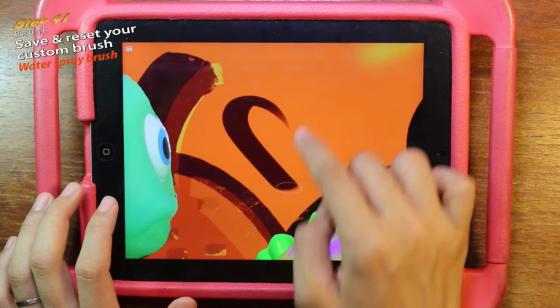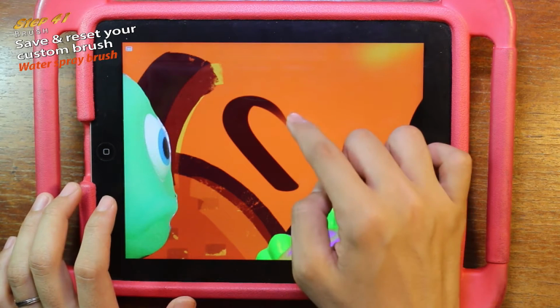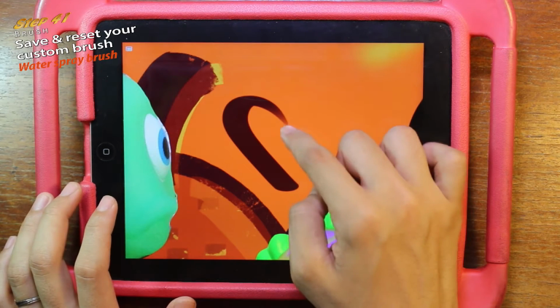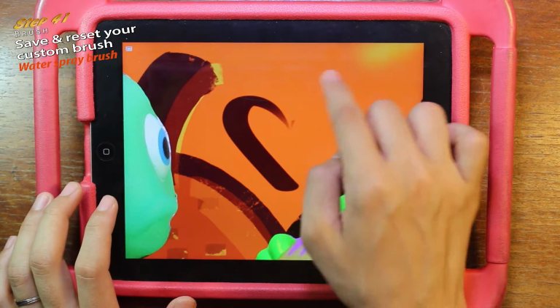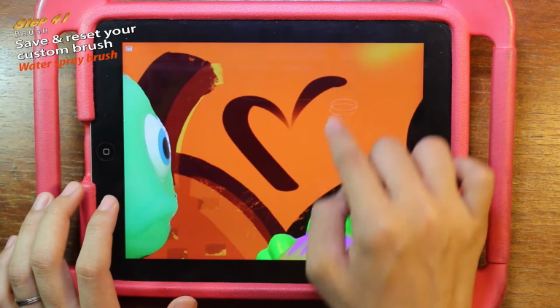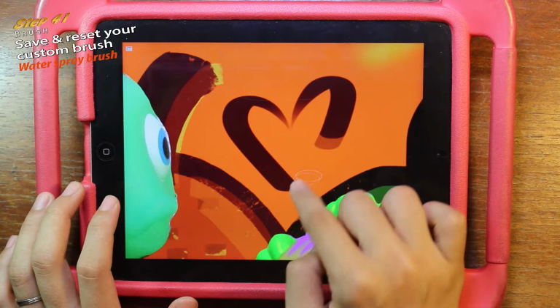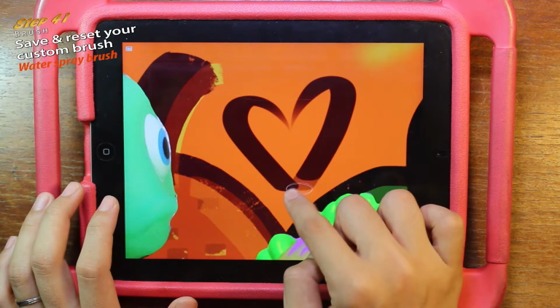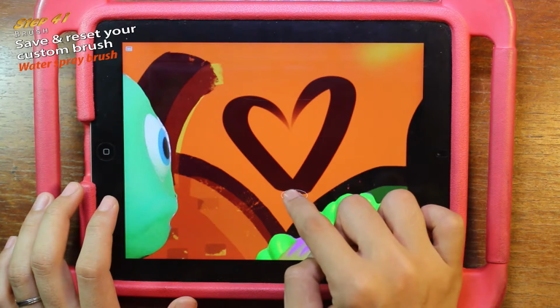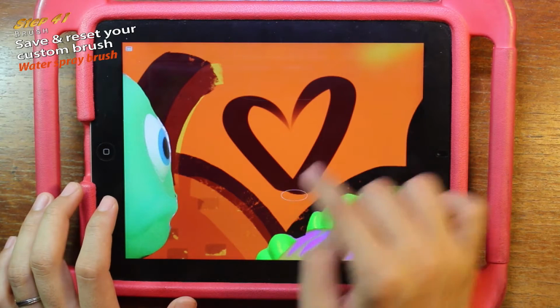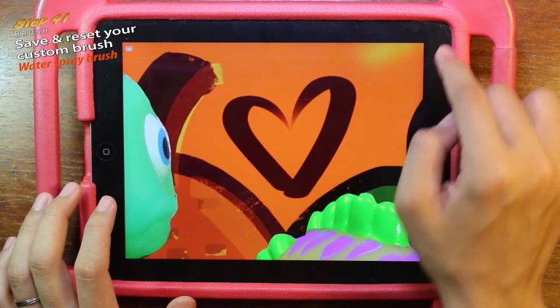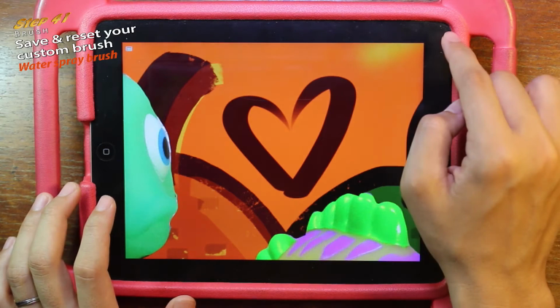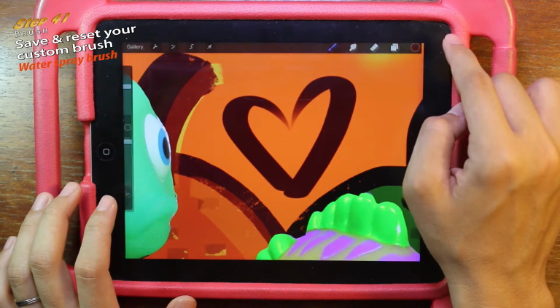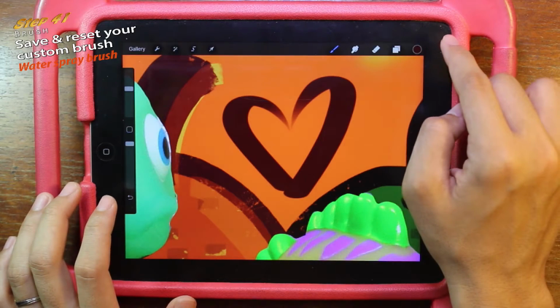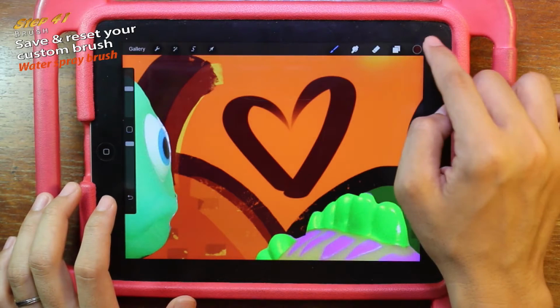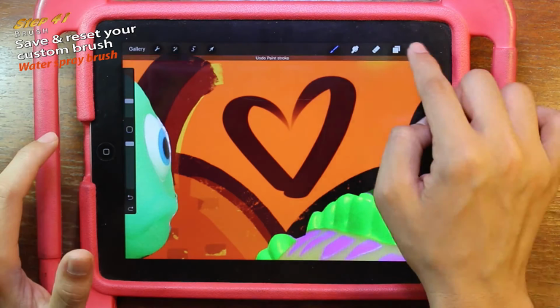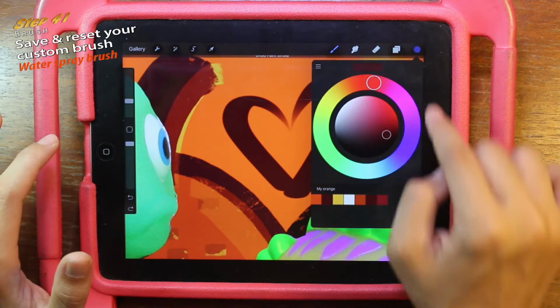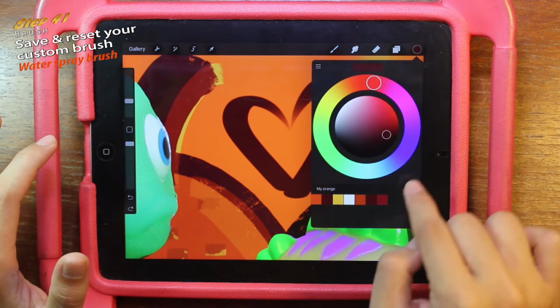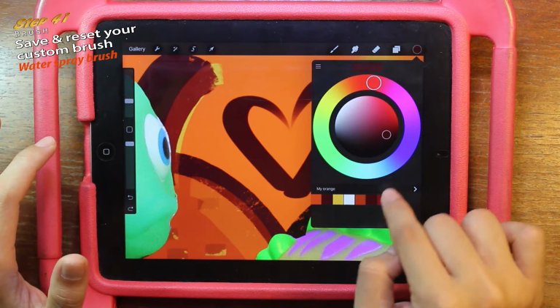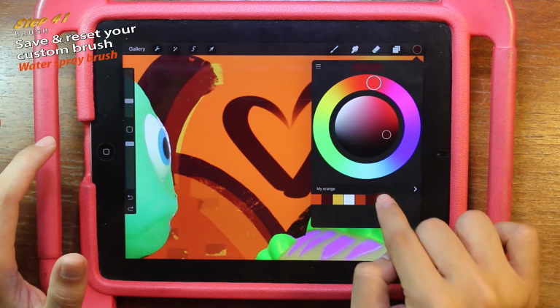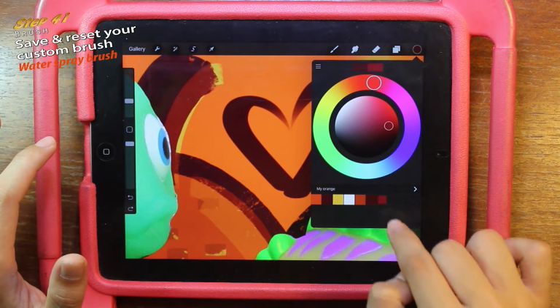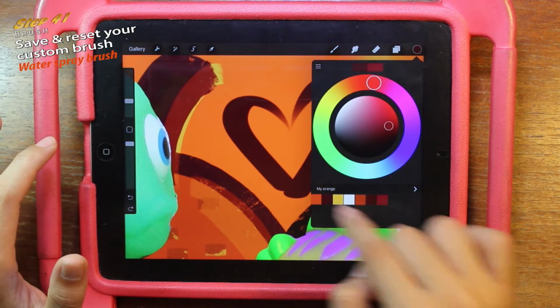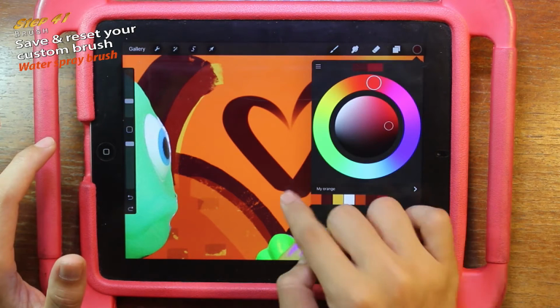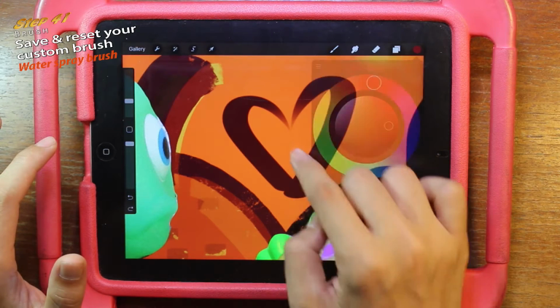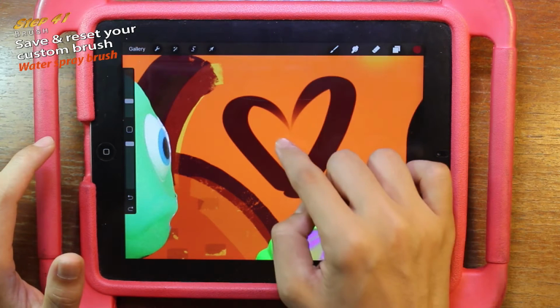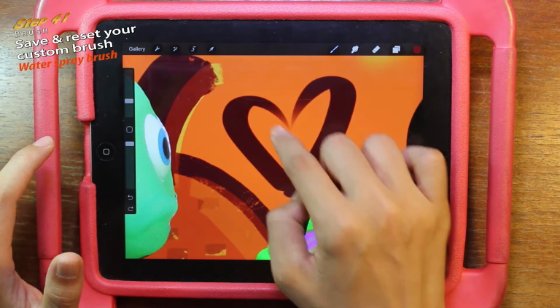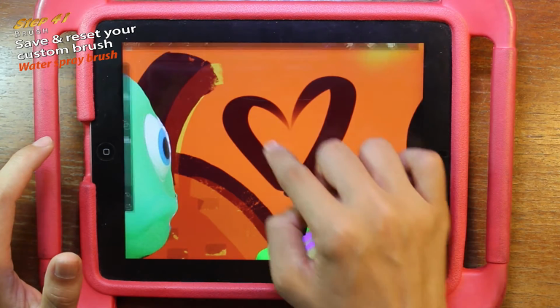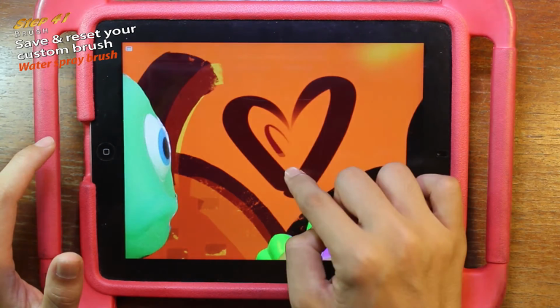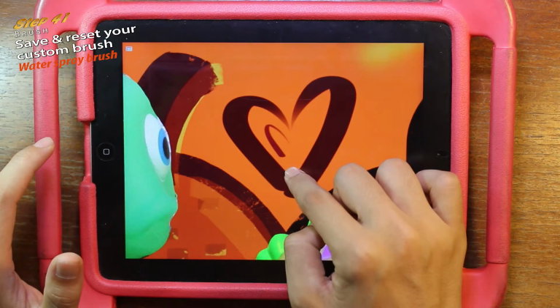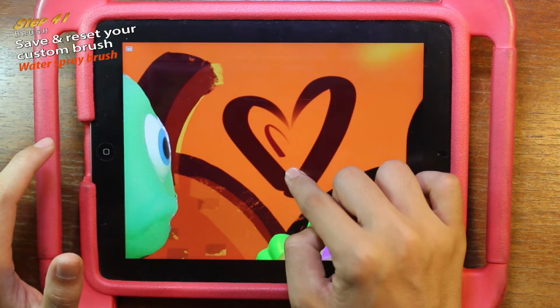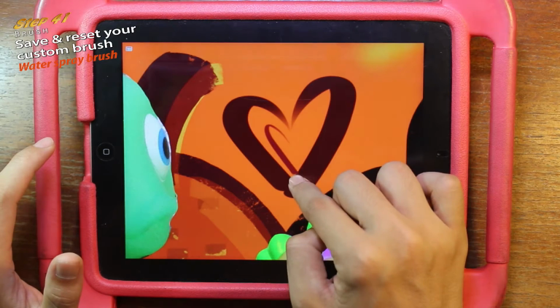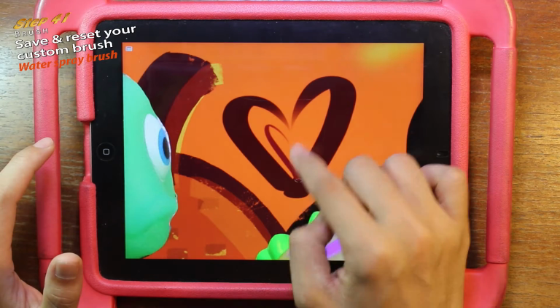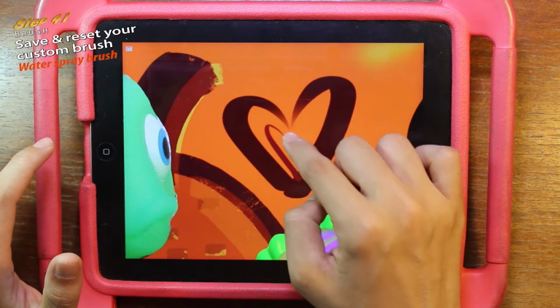It's time to draw the leaf with my birthday color. Try it out — you can do it, show me!